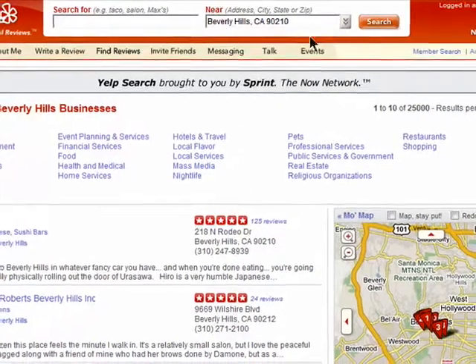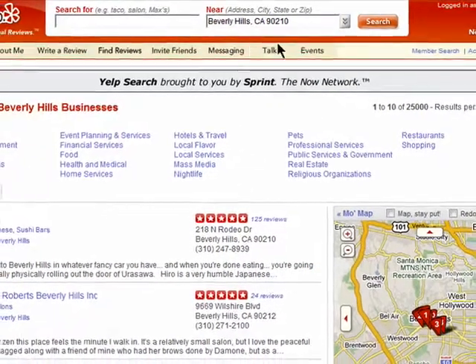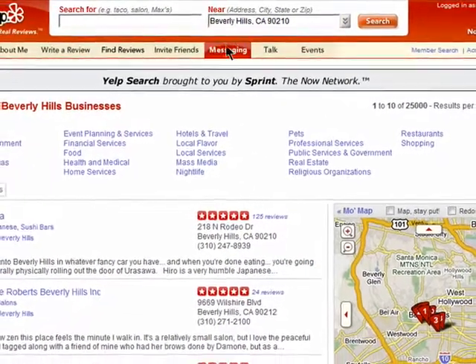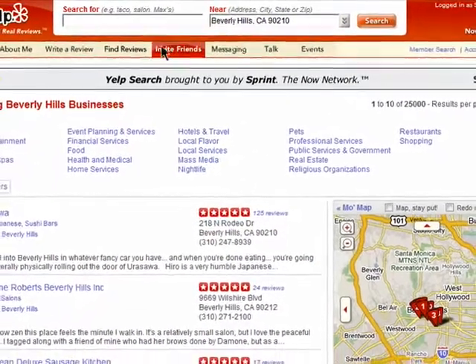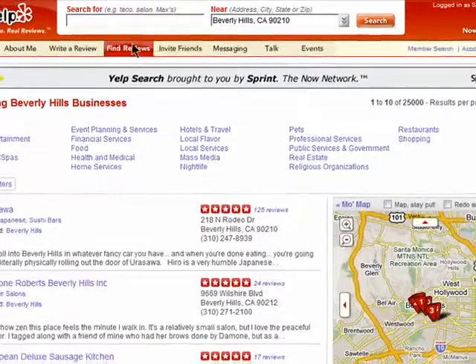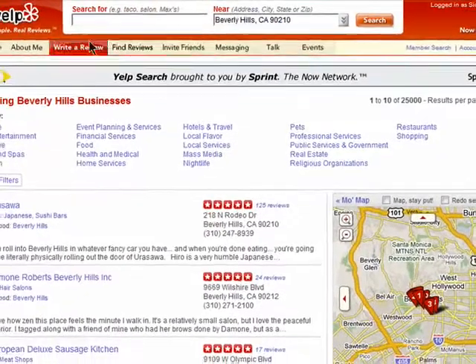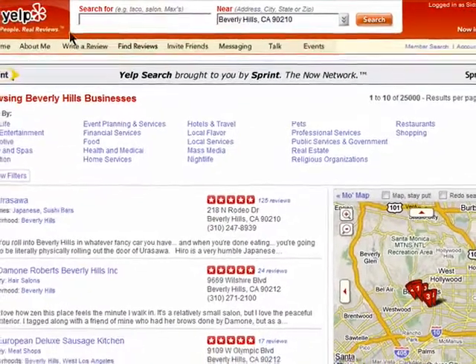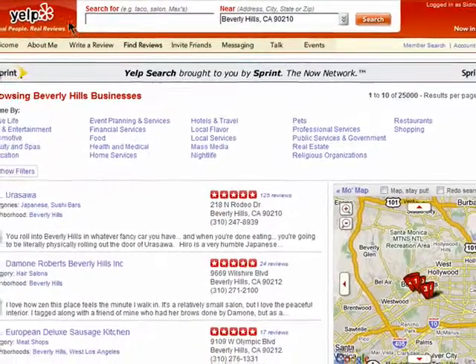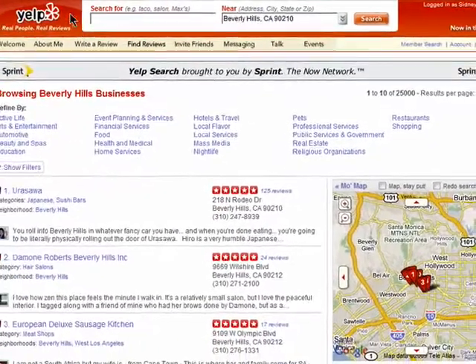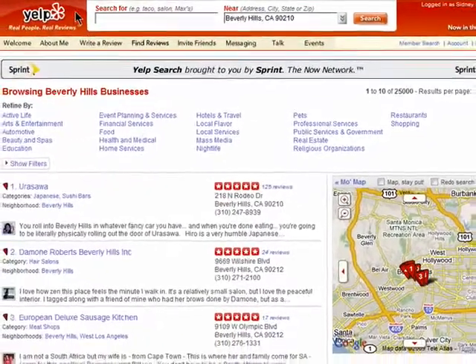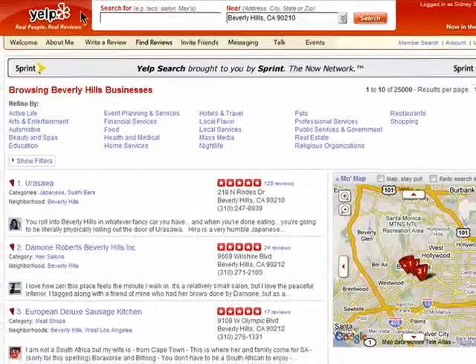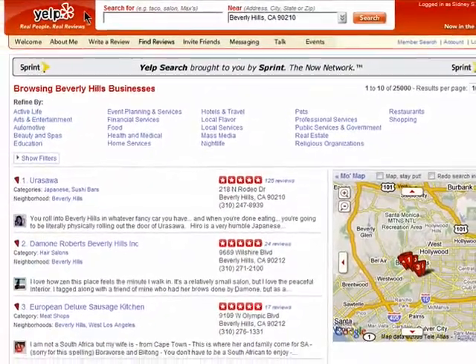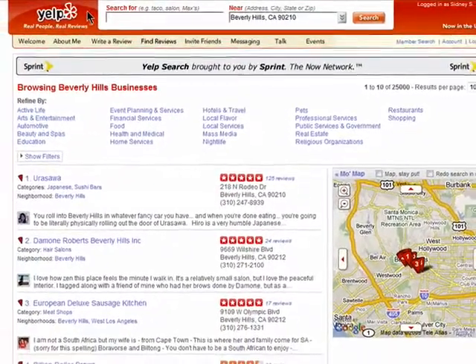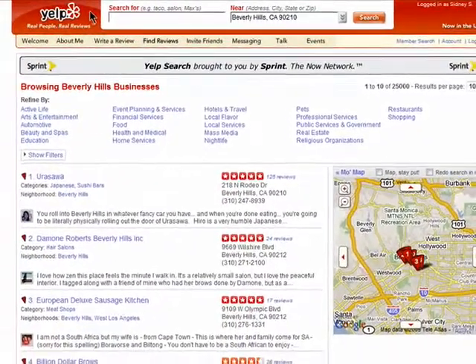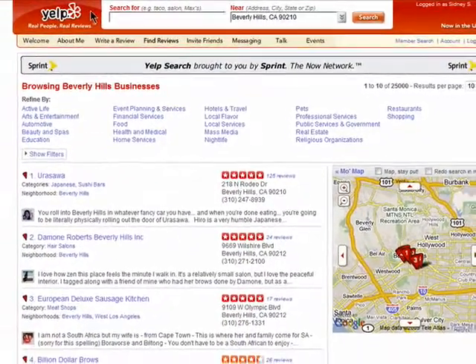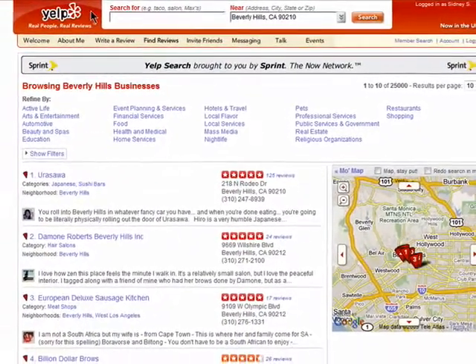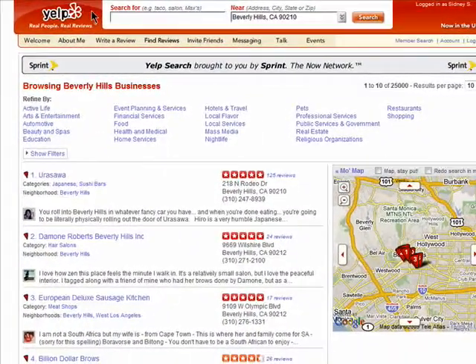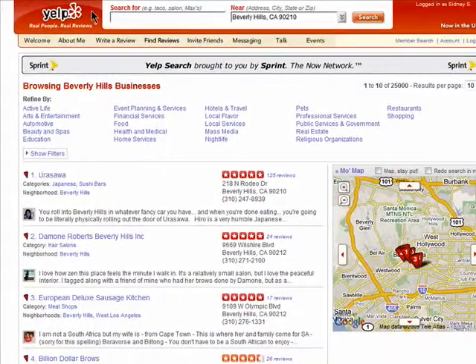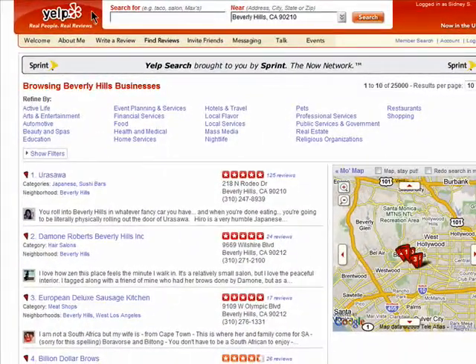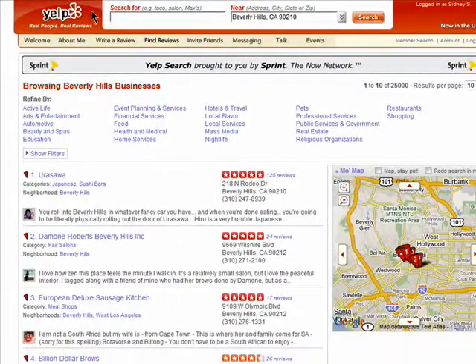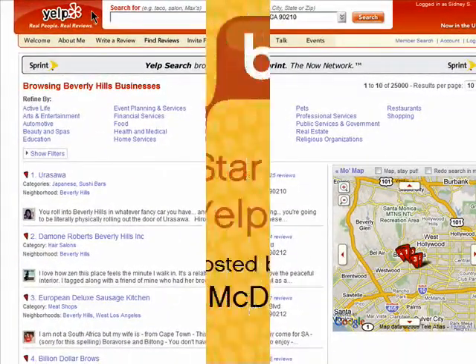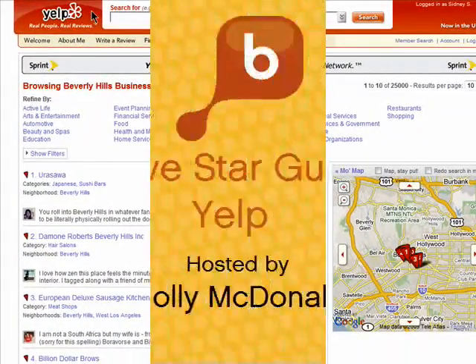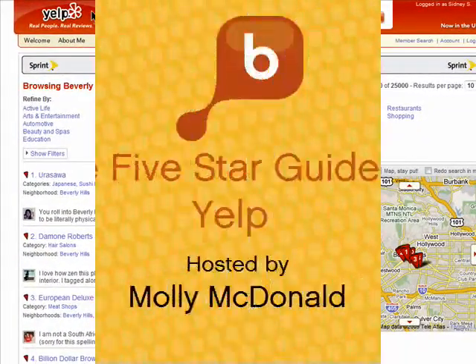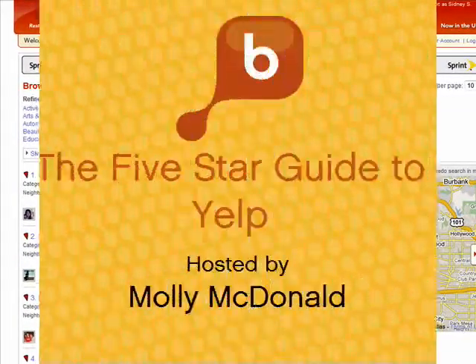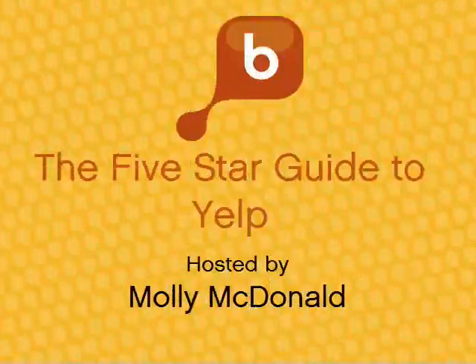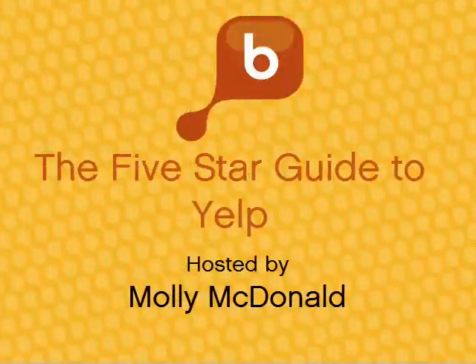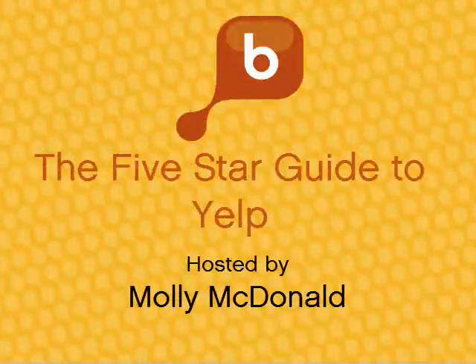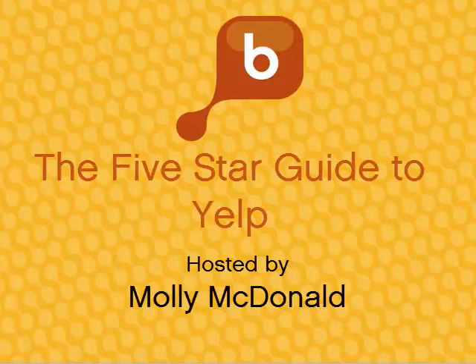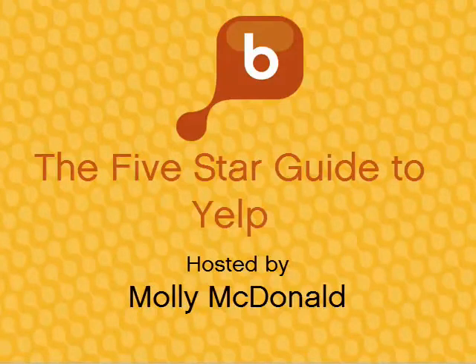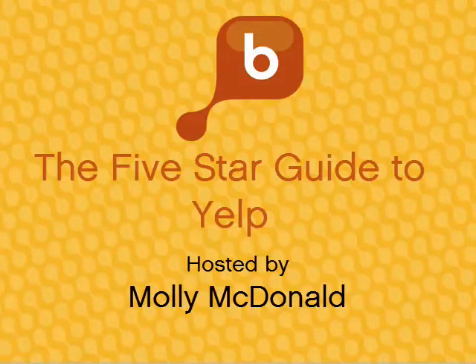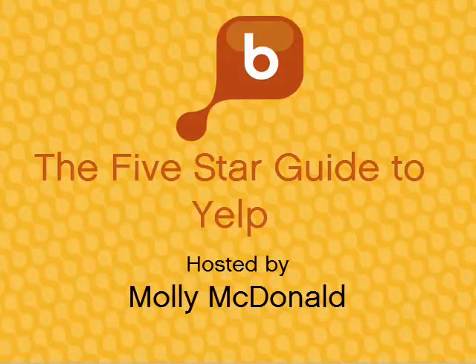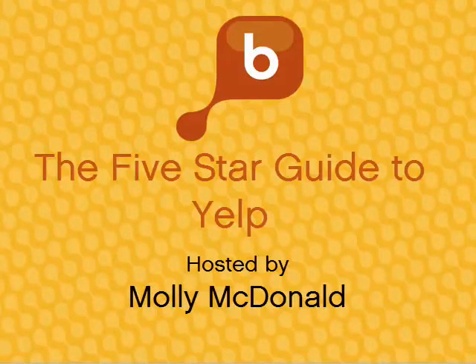Thanks for watching, and don't miss the next episode in the 5 Star Guide to Yelp series.